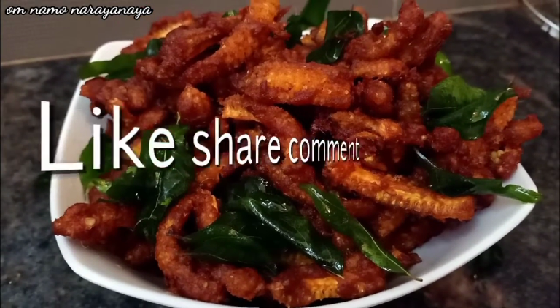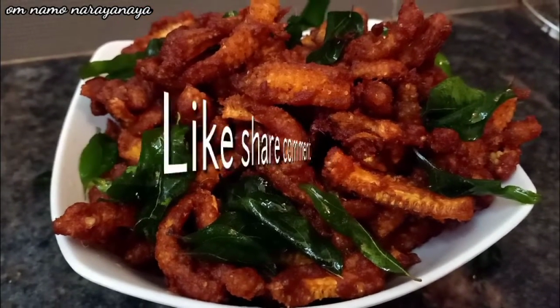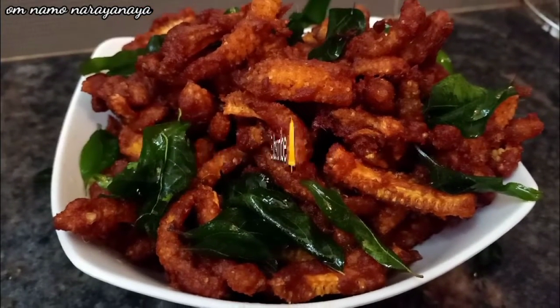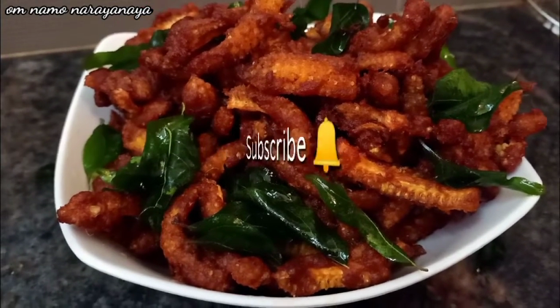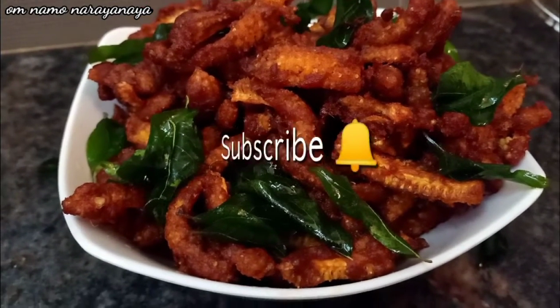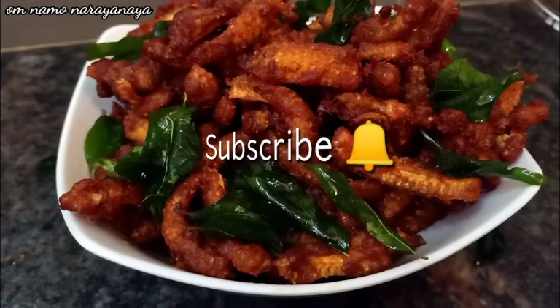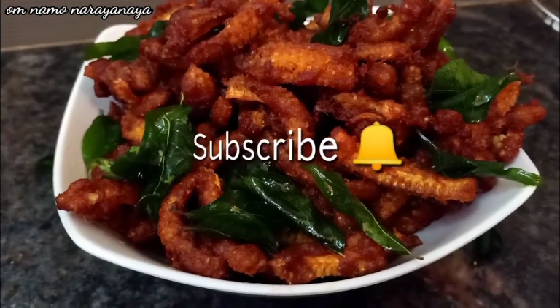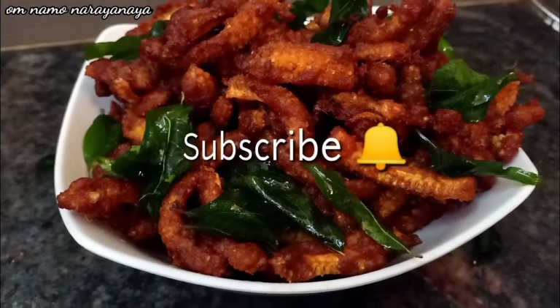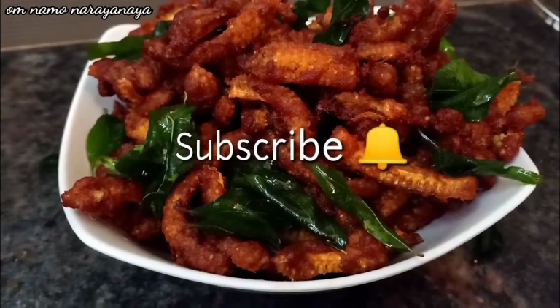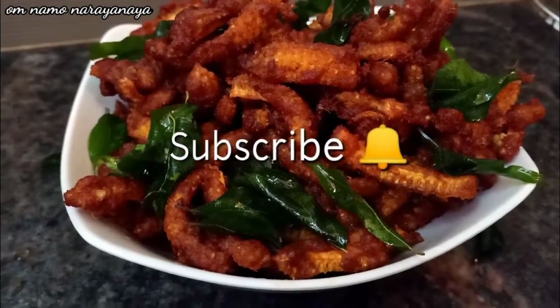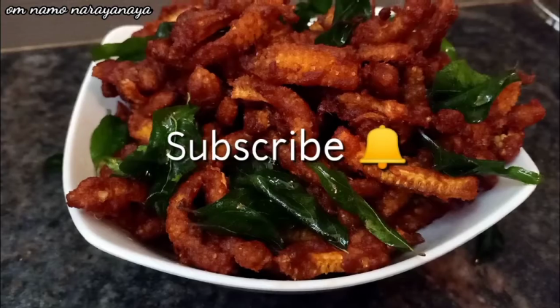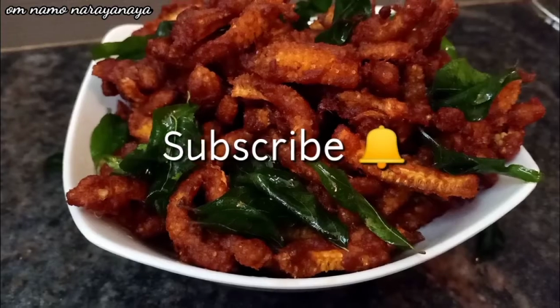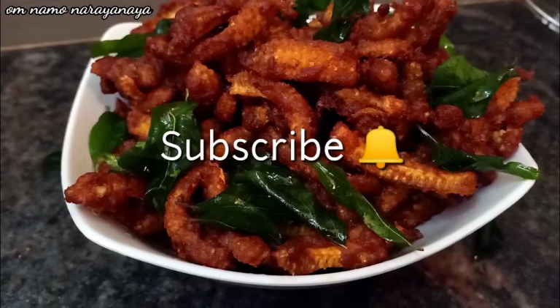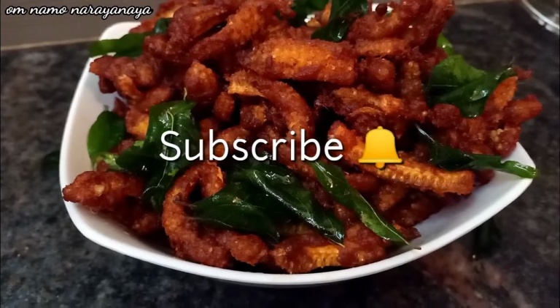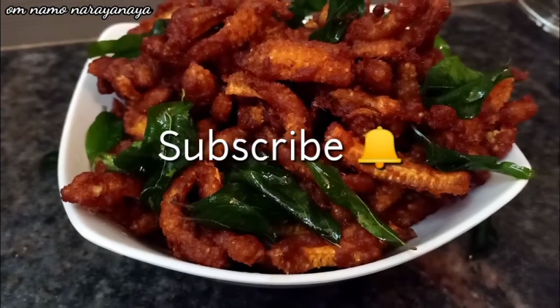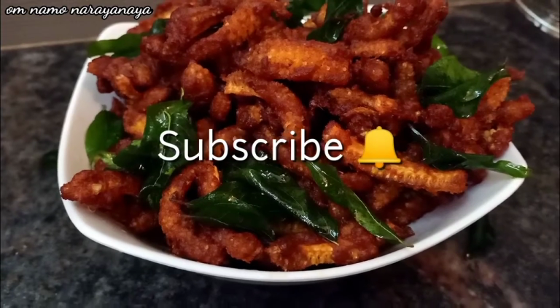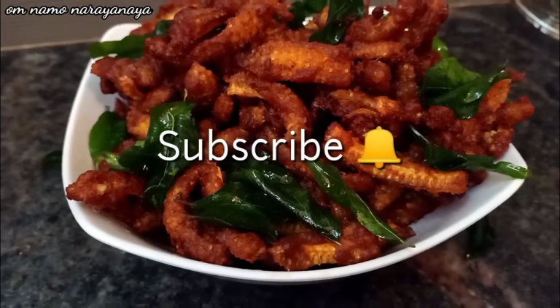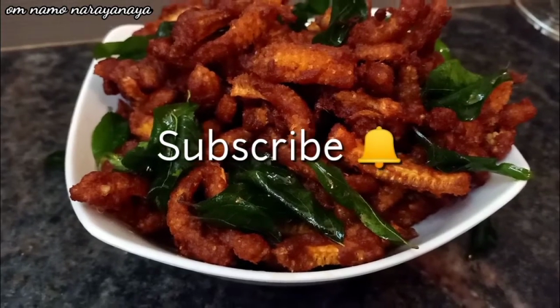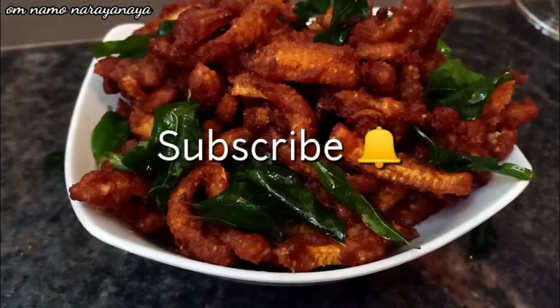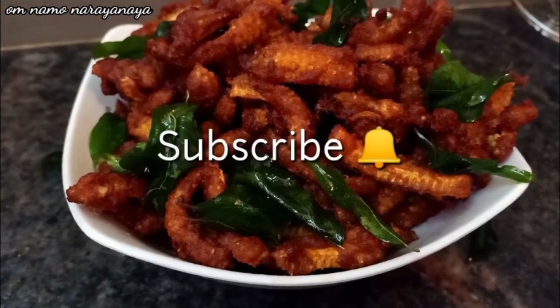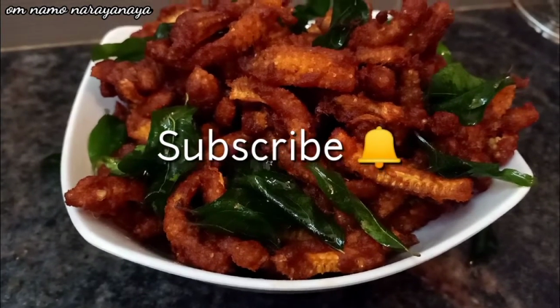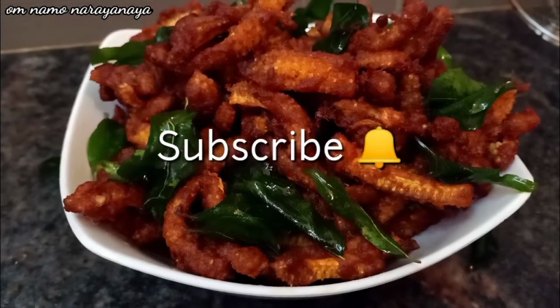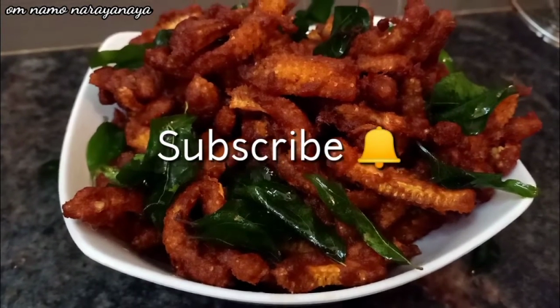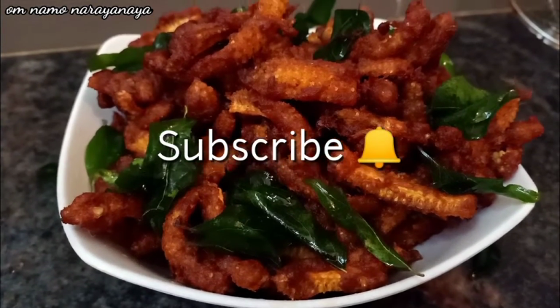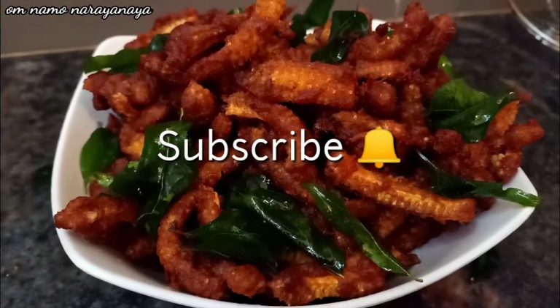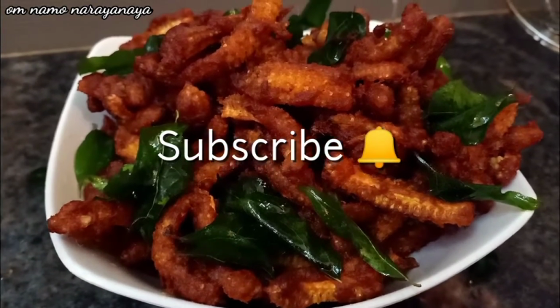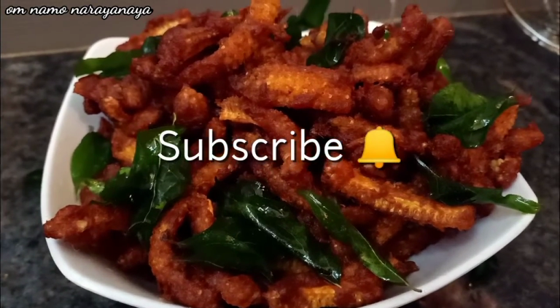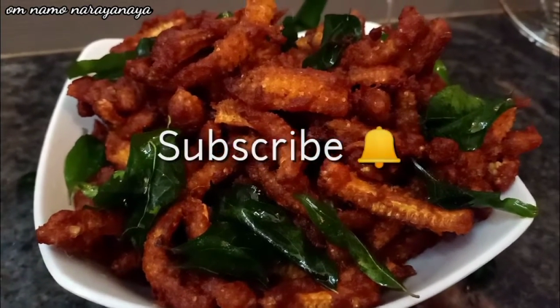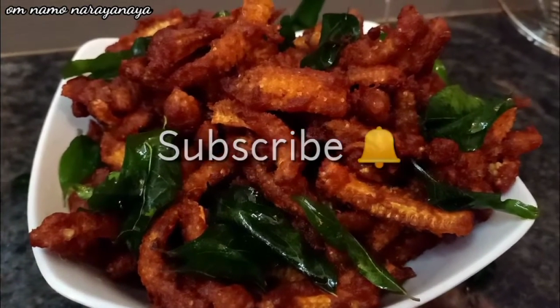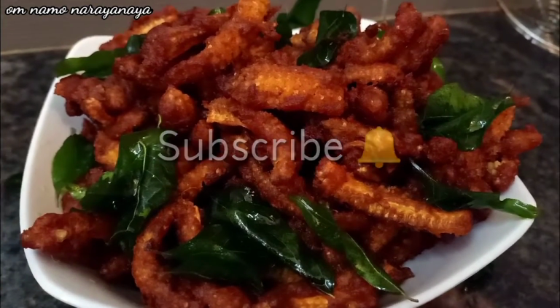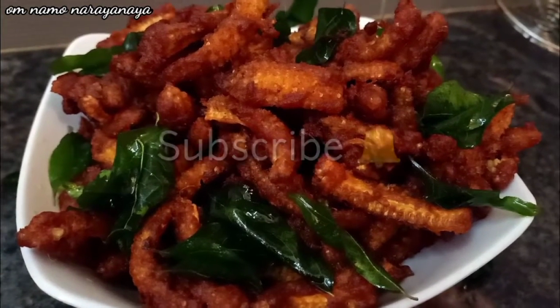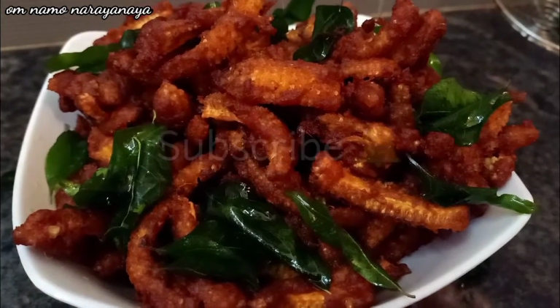Like, share, comment, subscribe and click the bell. I'll see you in the next video.